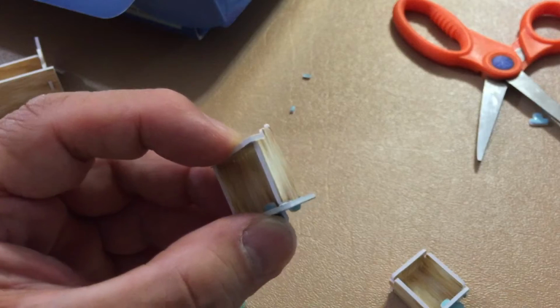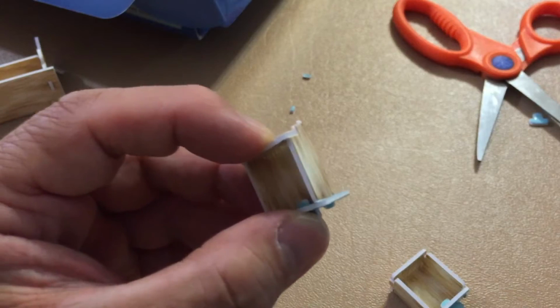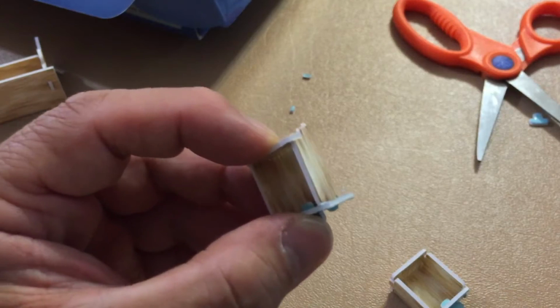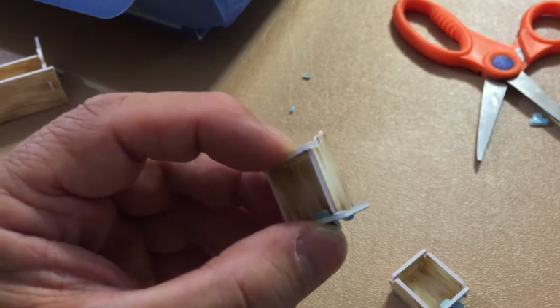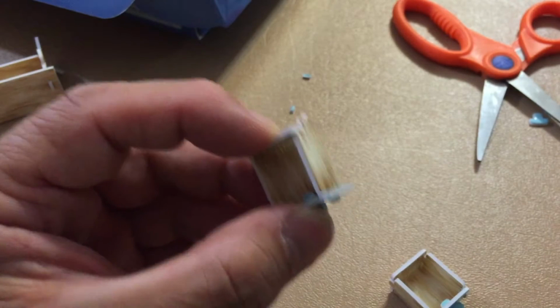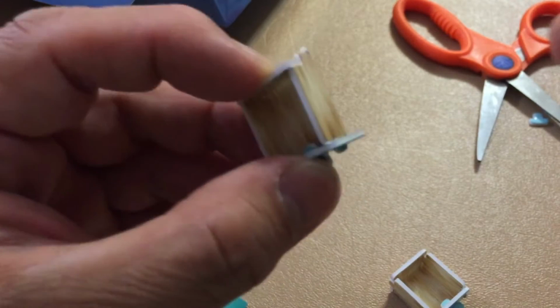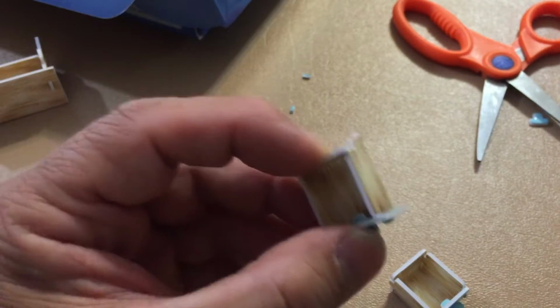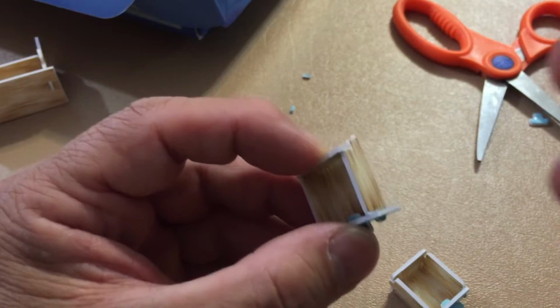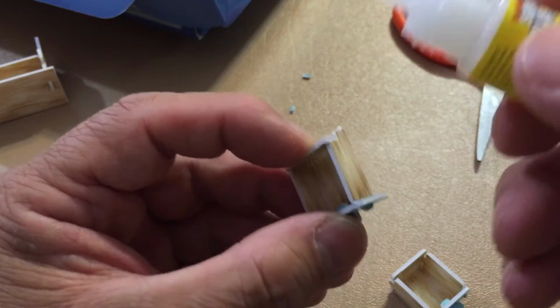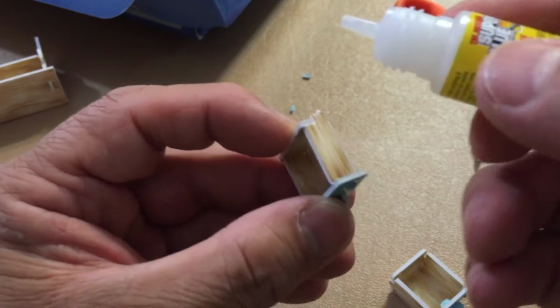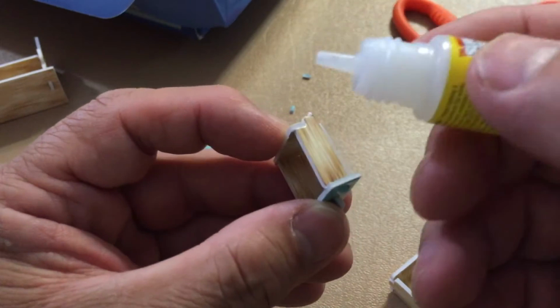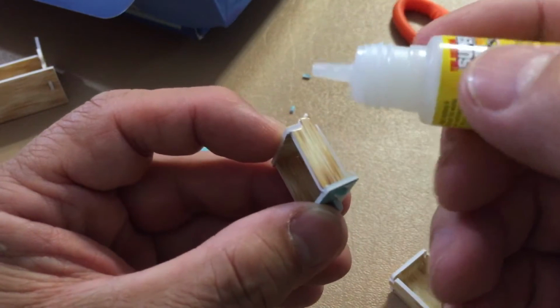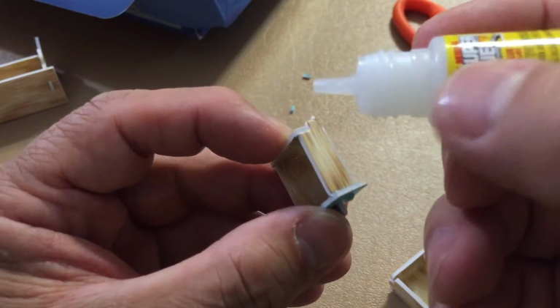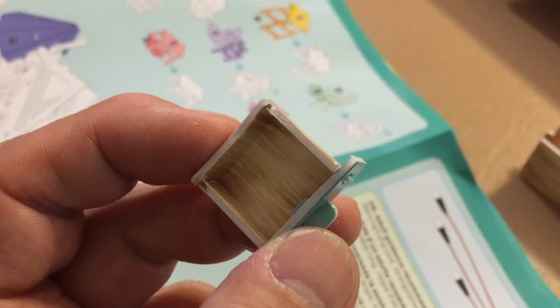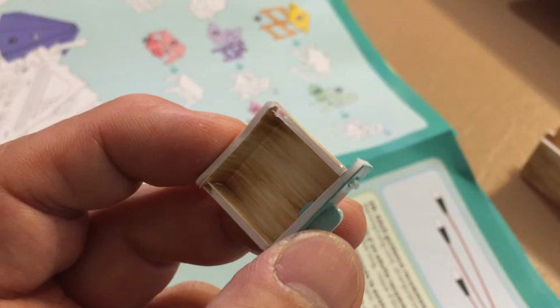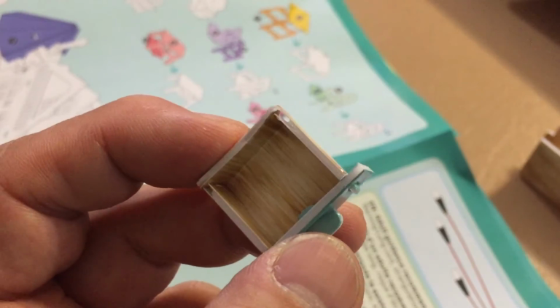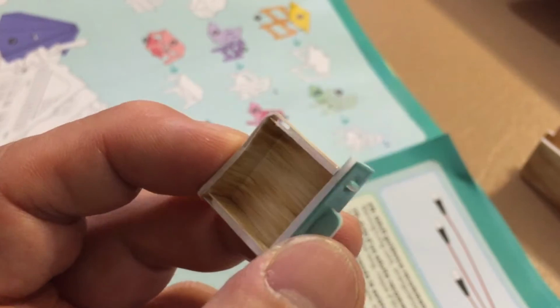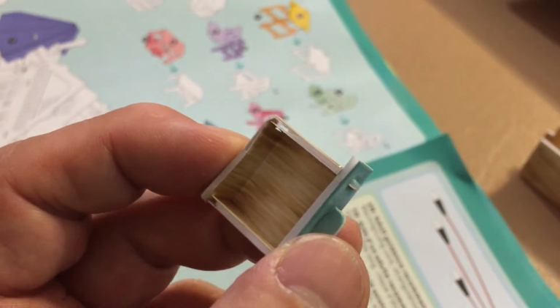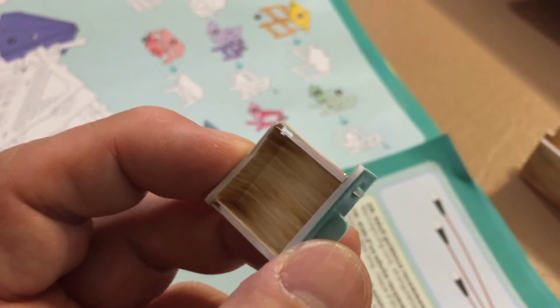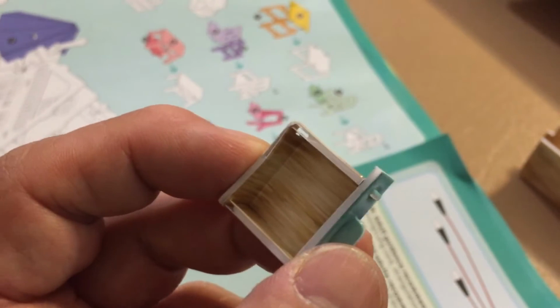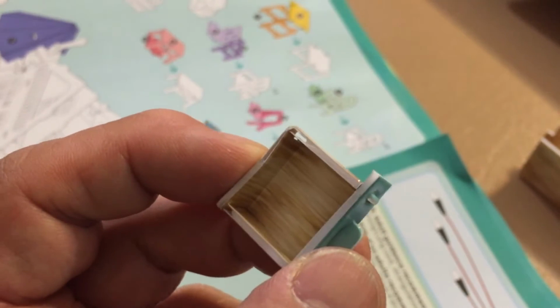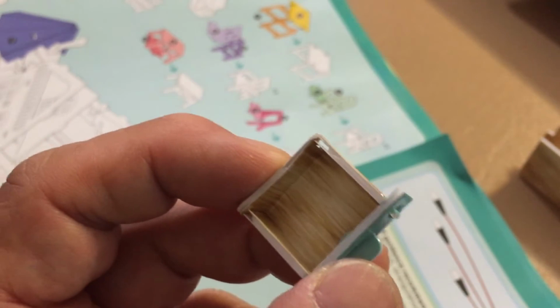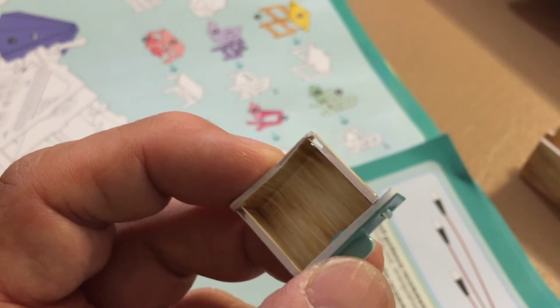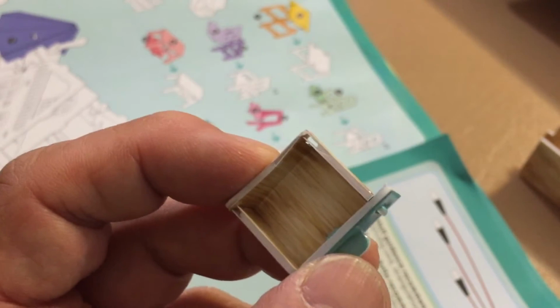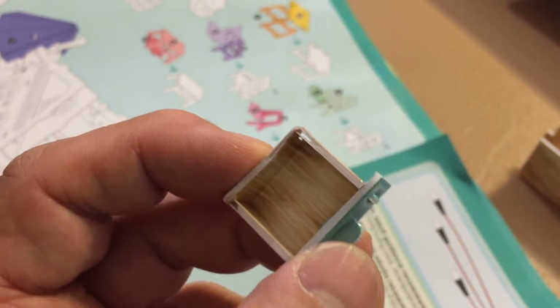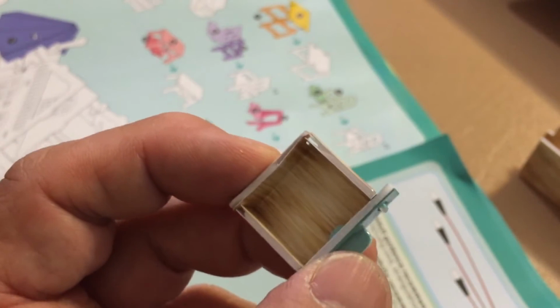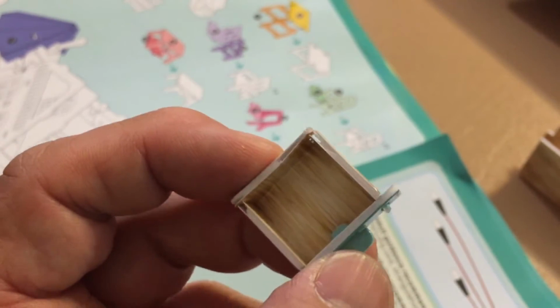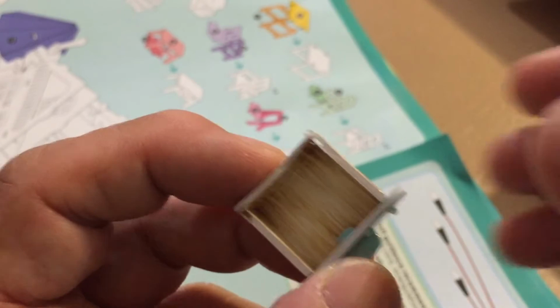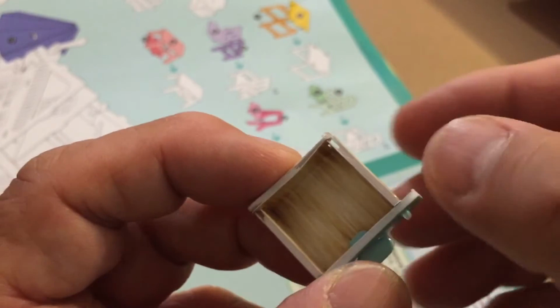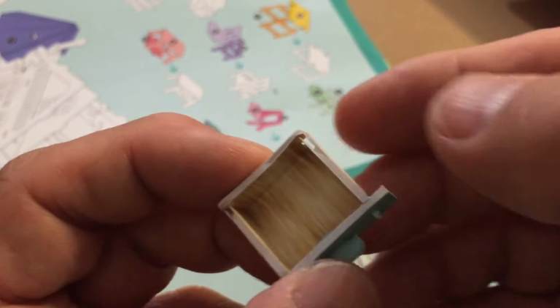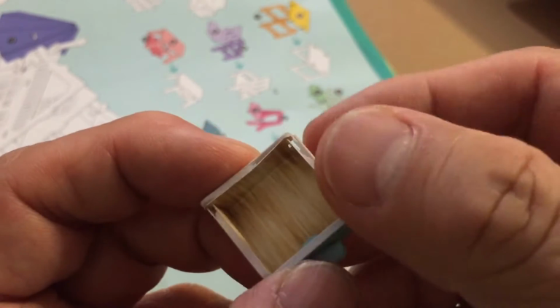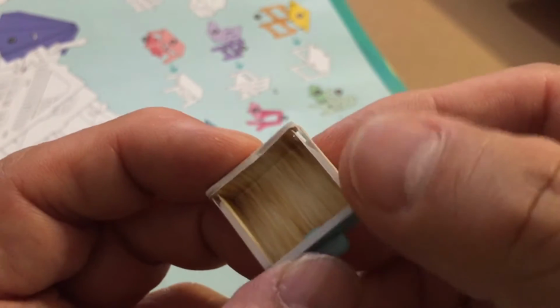We're putting super glue as we go — wait, don't use super glue, don't use super glue! Look, it's melting!